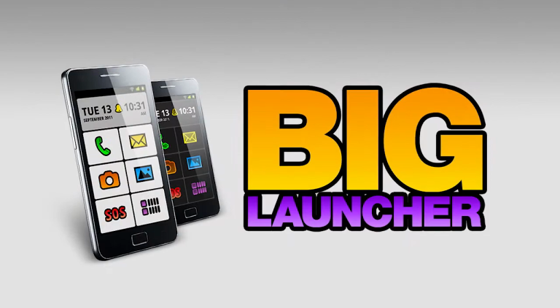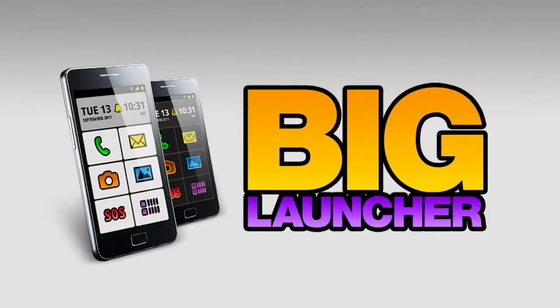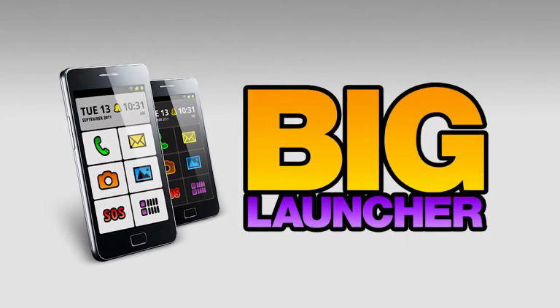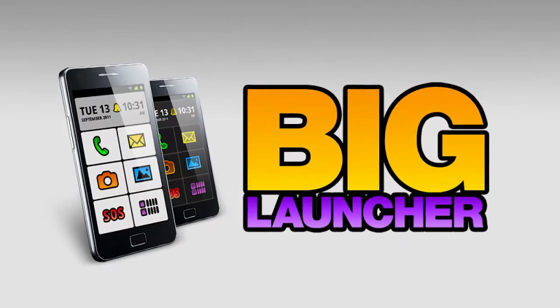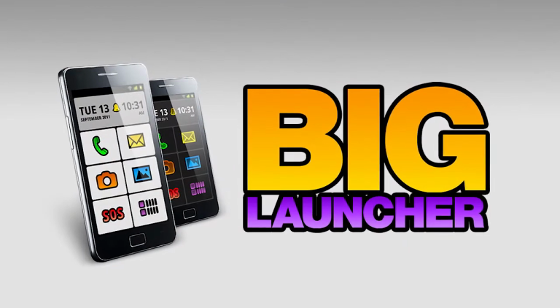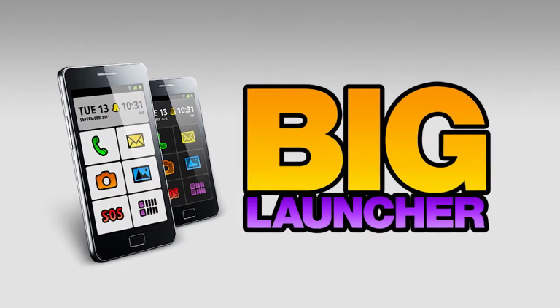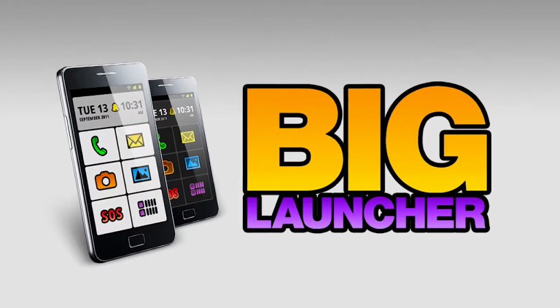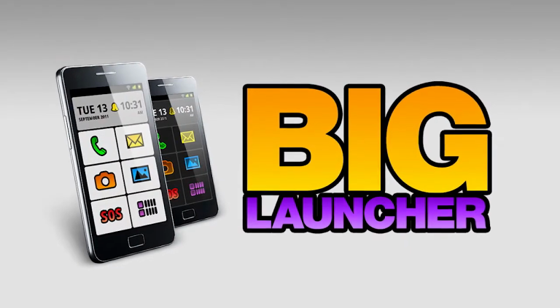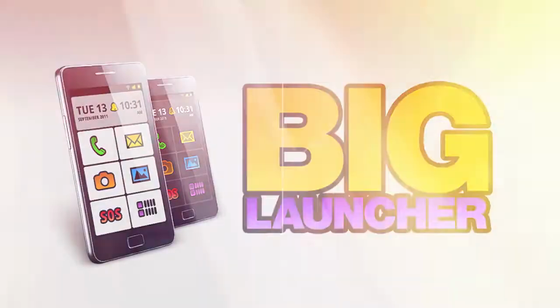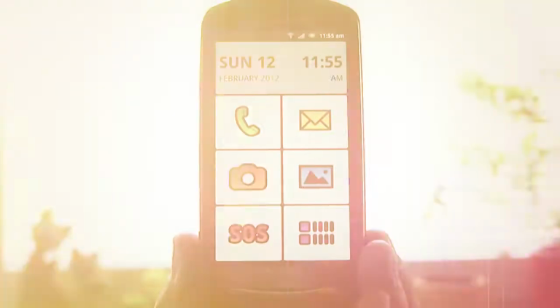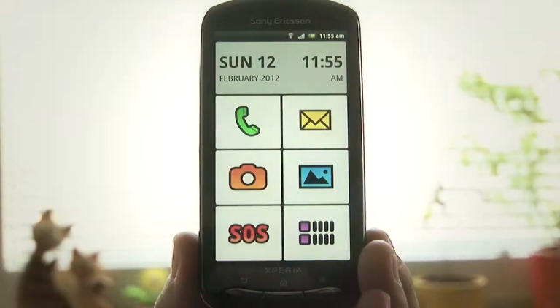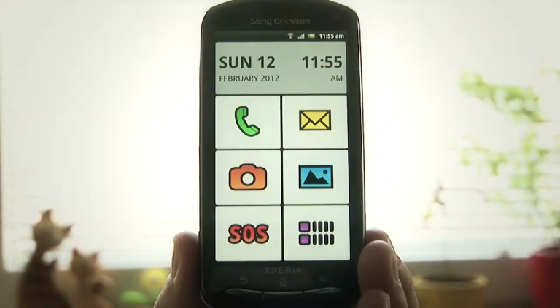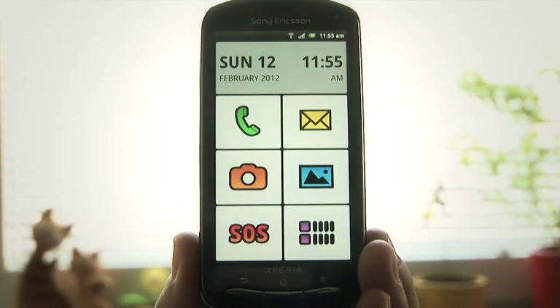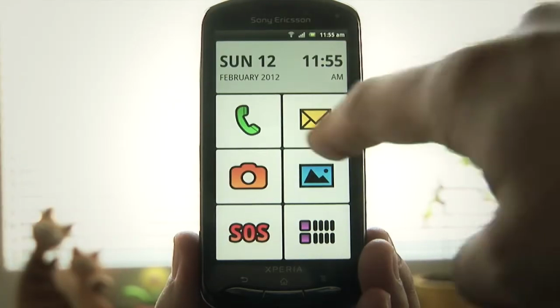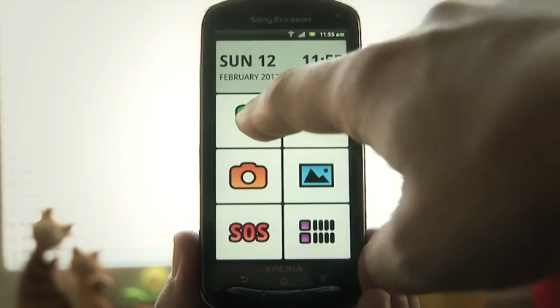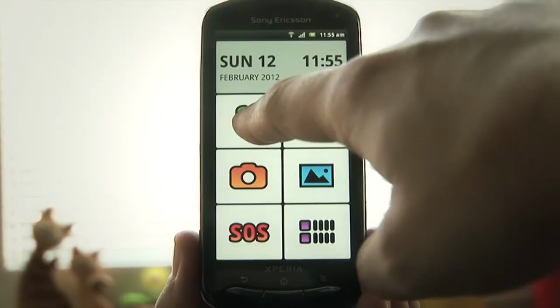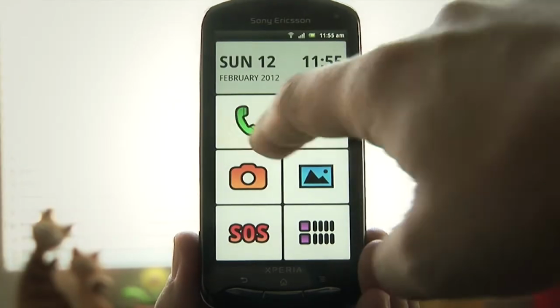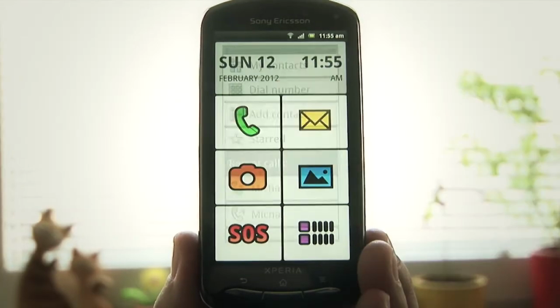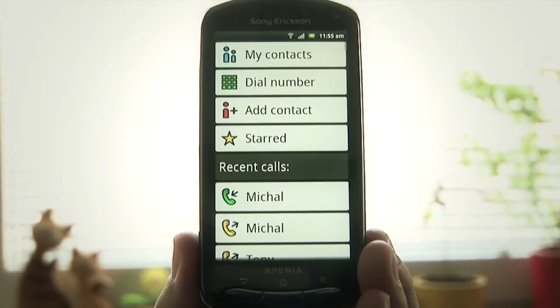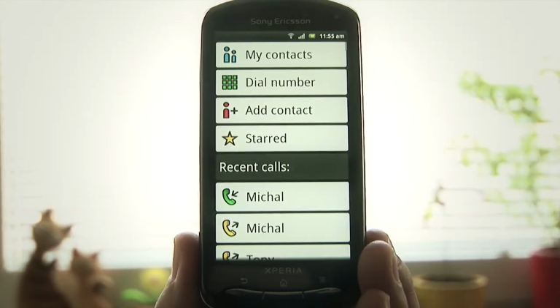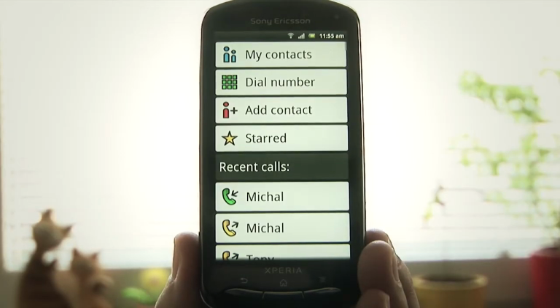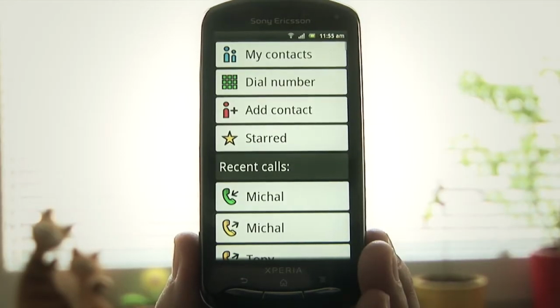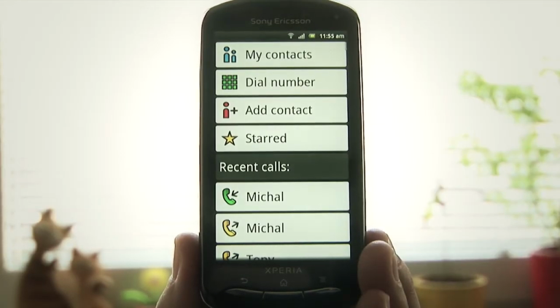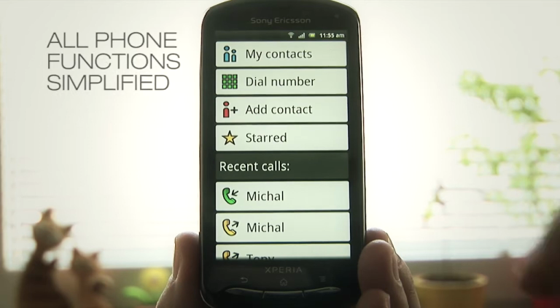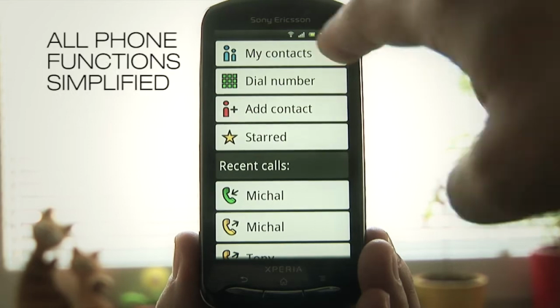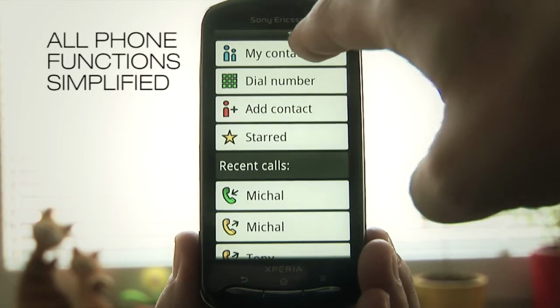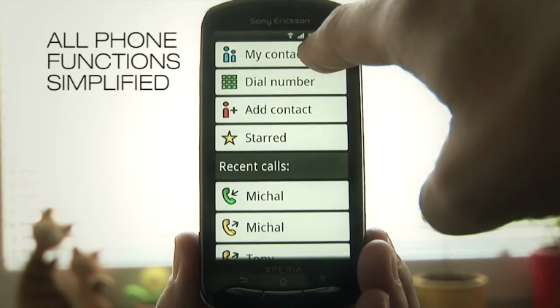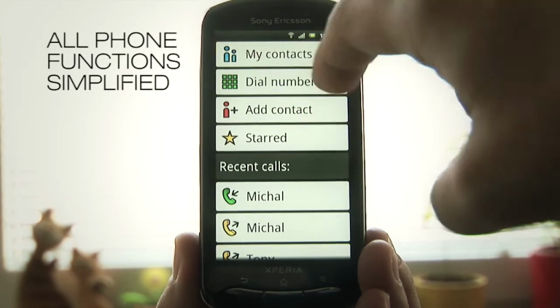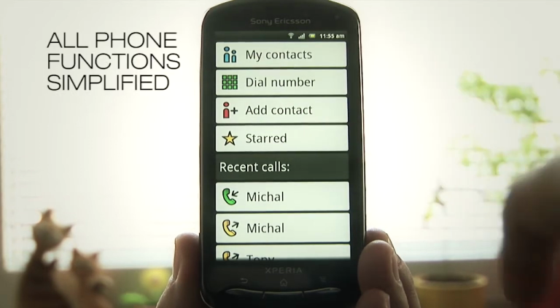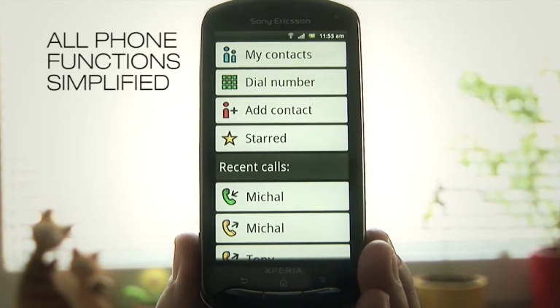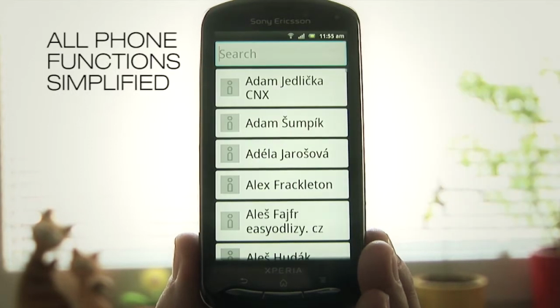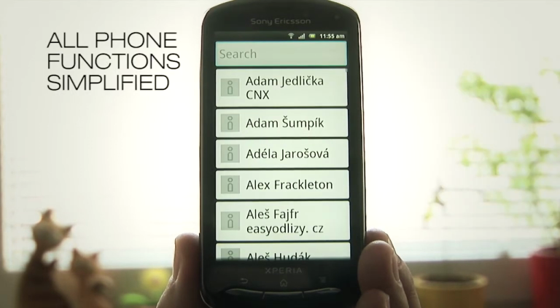Big Launcher for Android. All phone functions simplified.